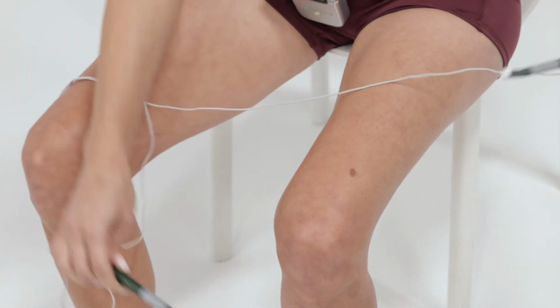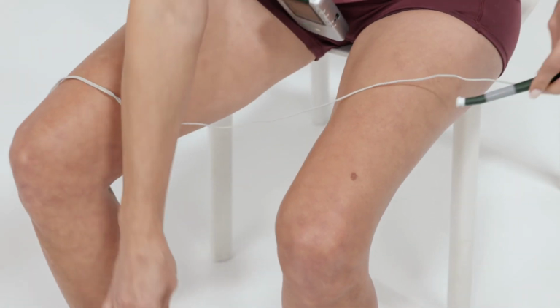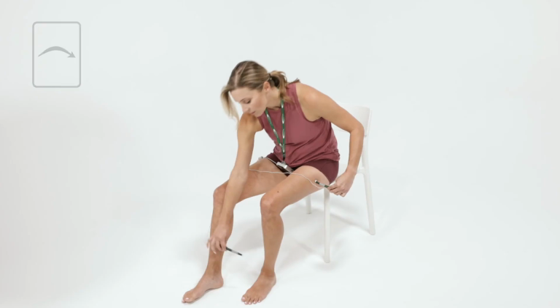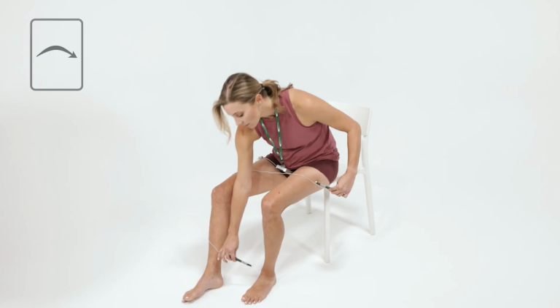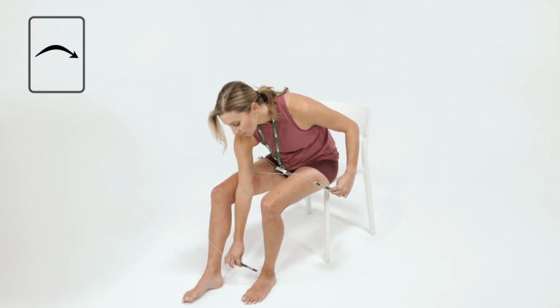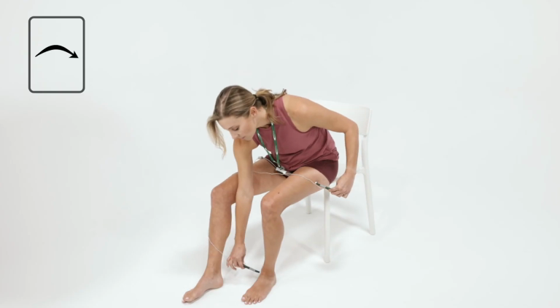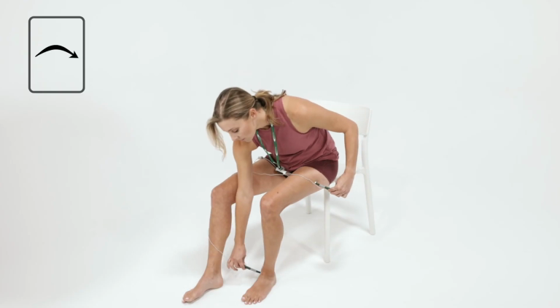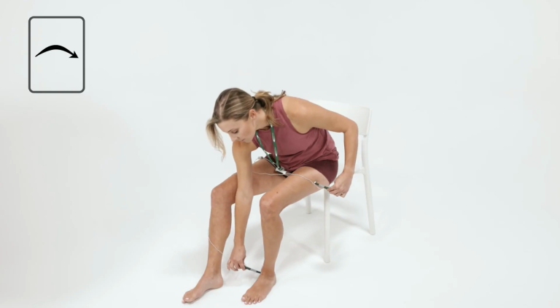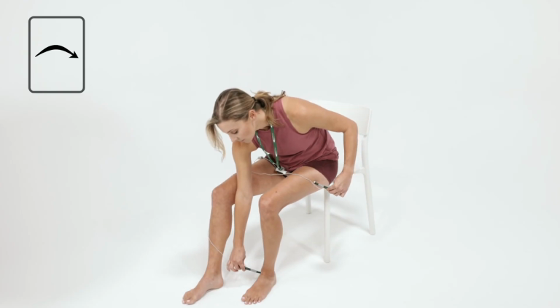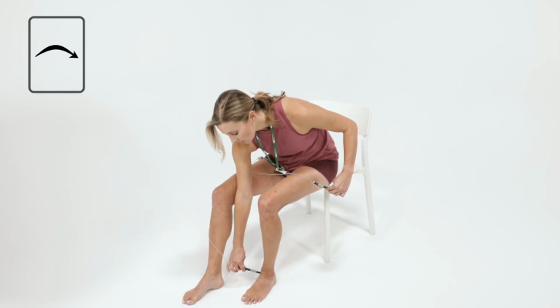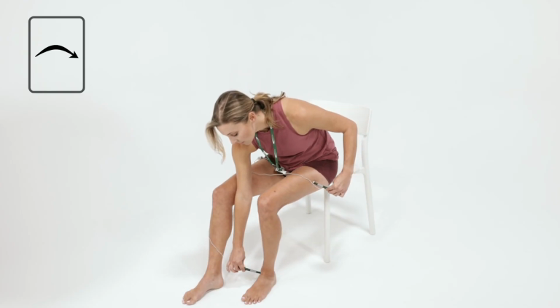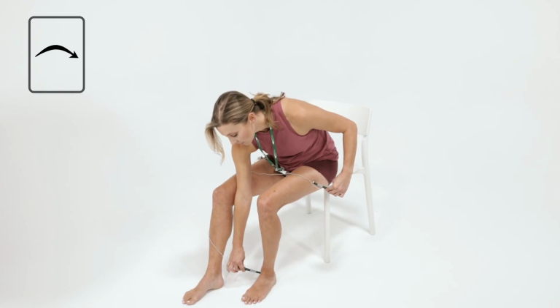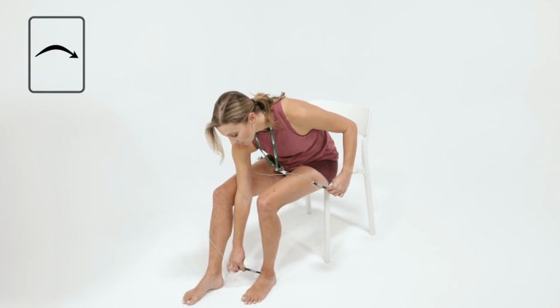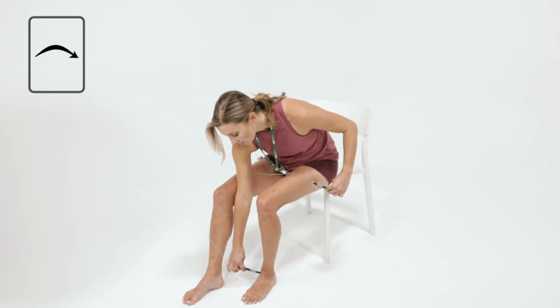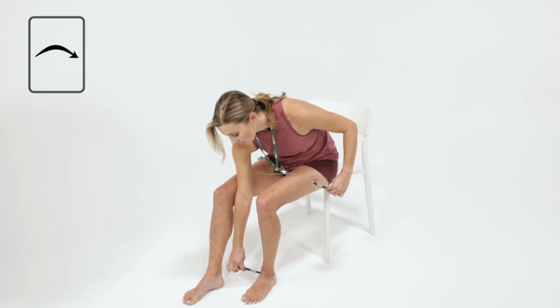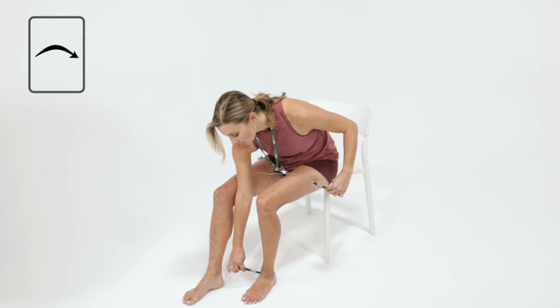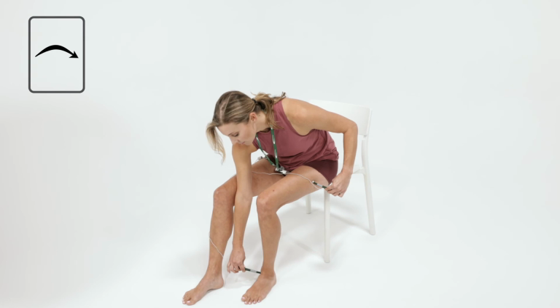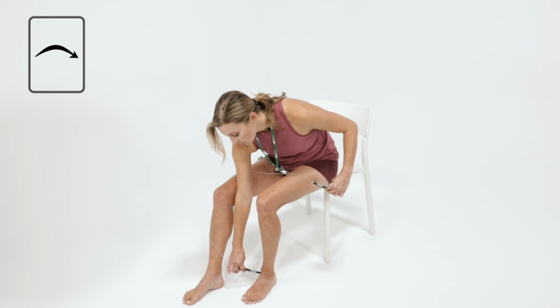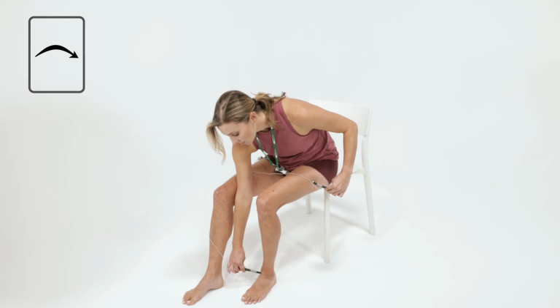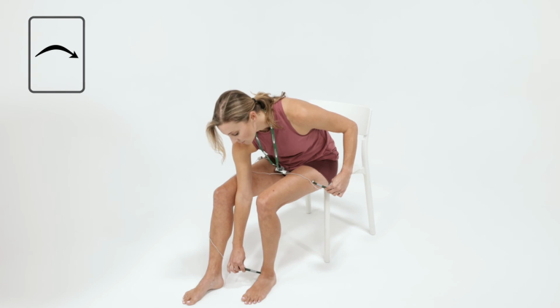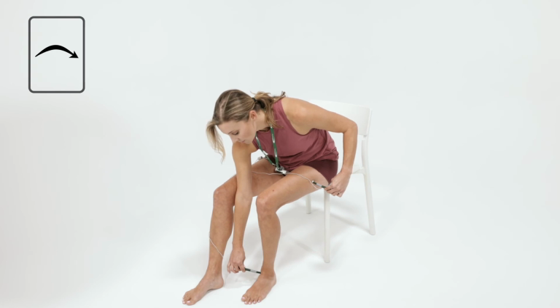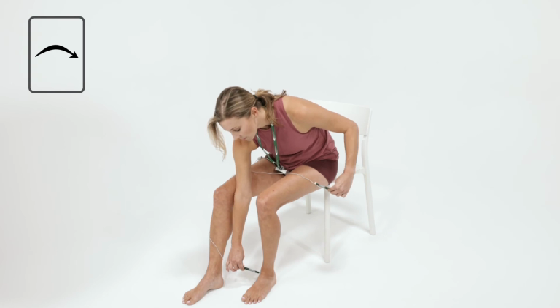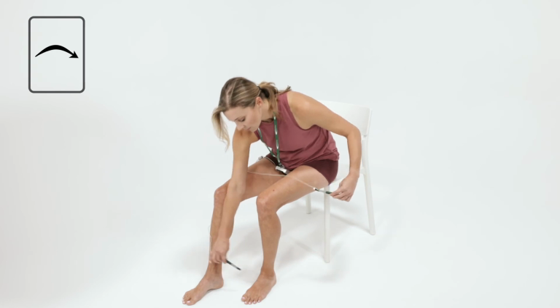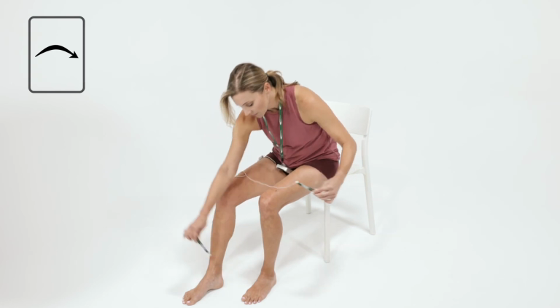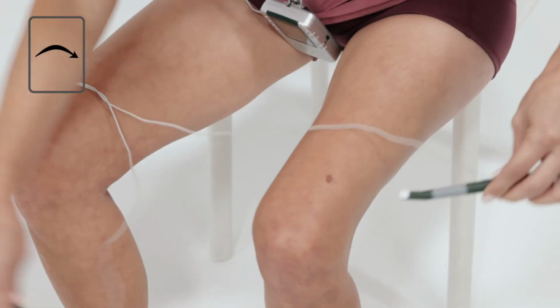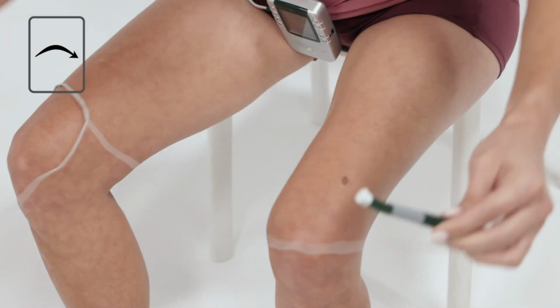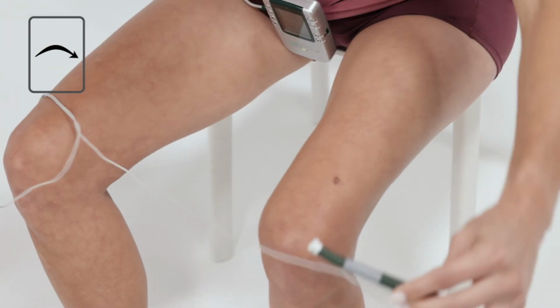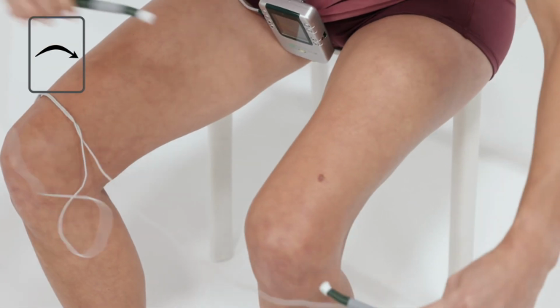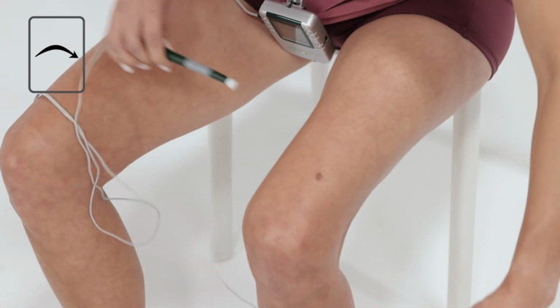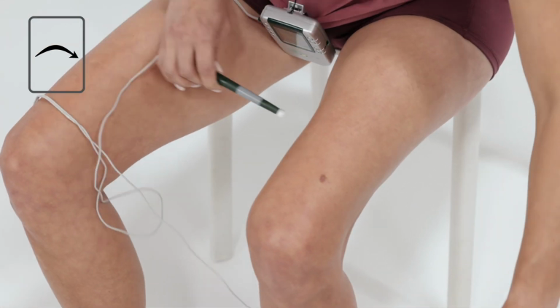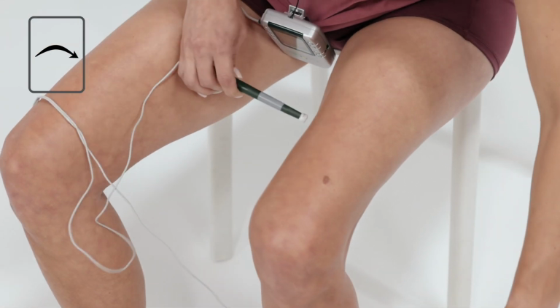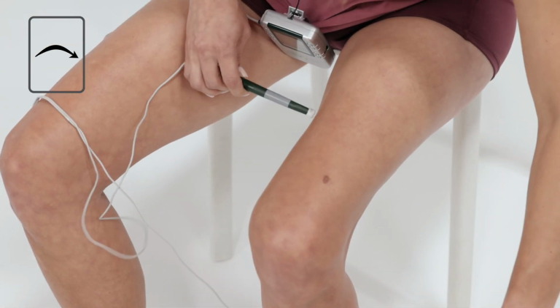Treat the same body part on the opposite side of the body at least two places. In this example, treat the other knee.